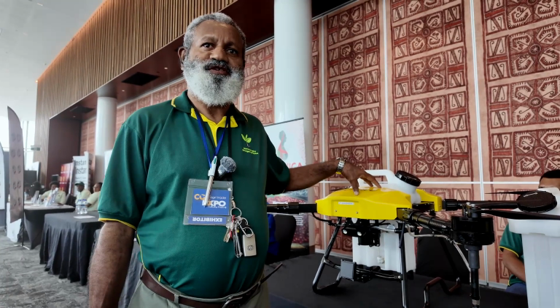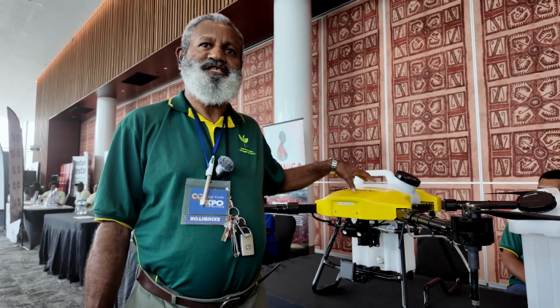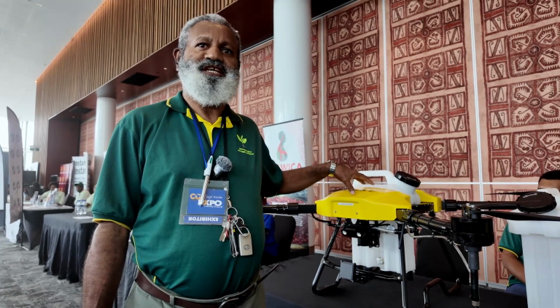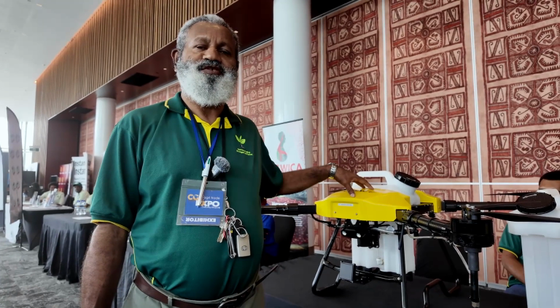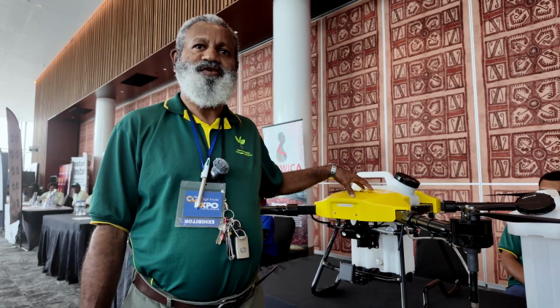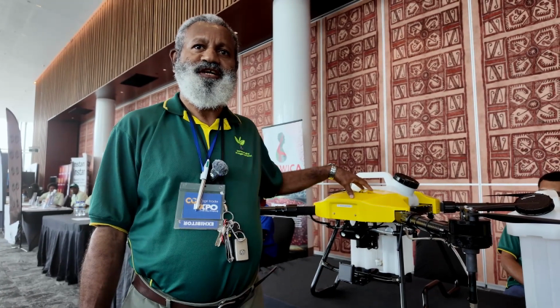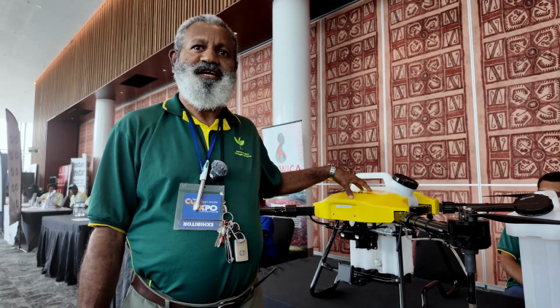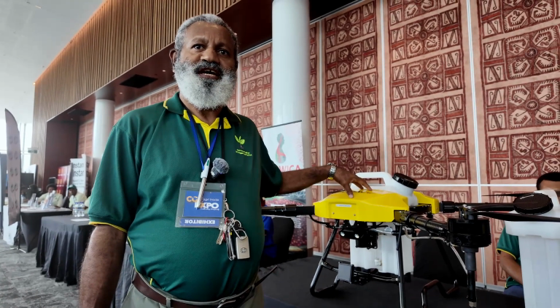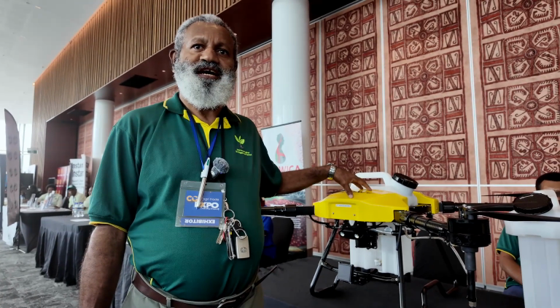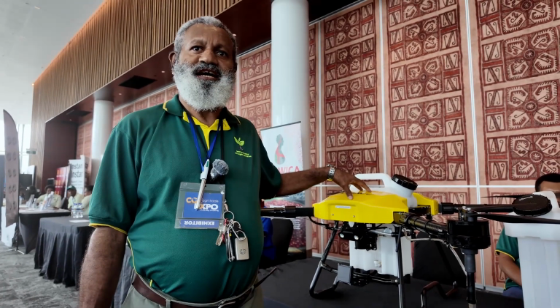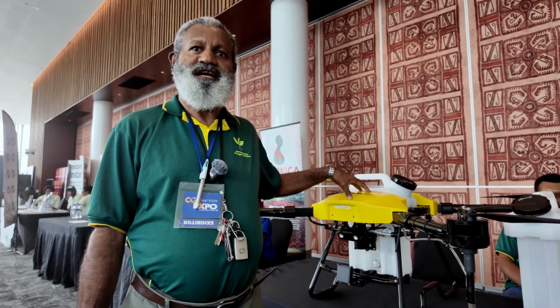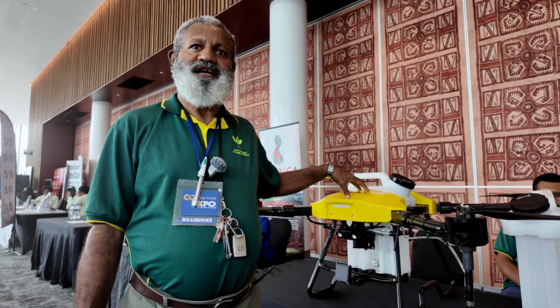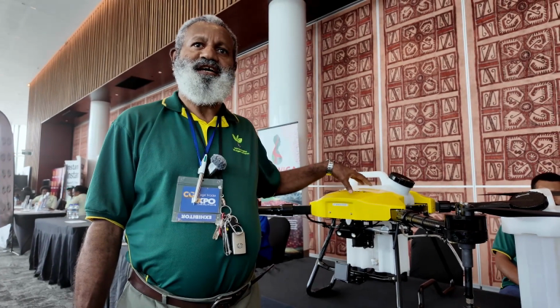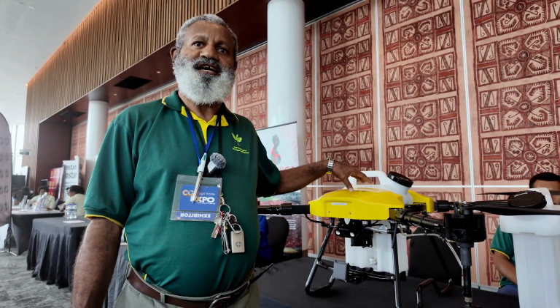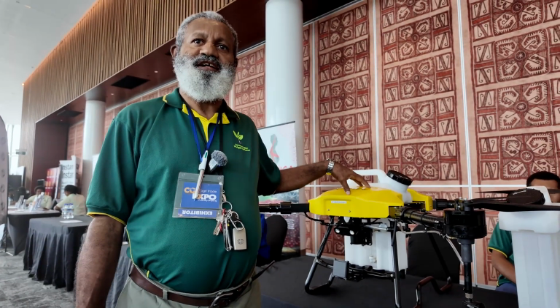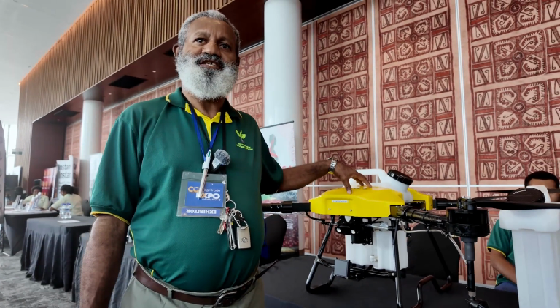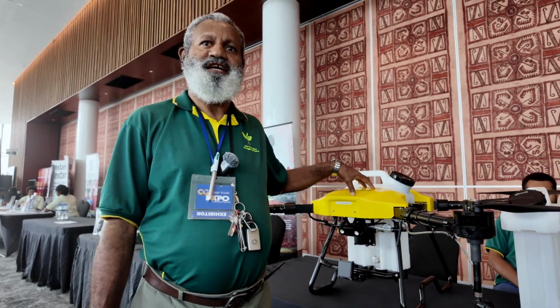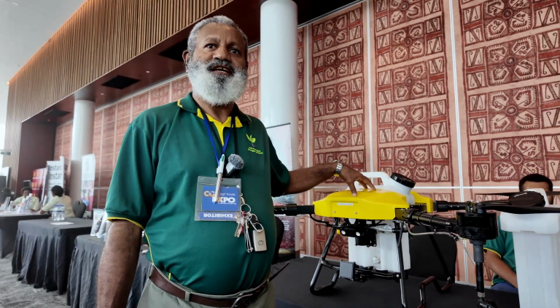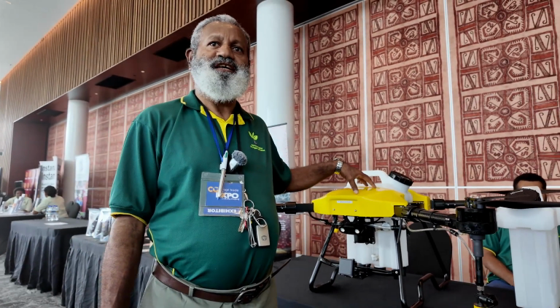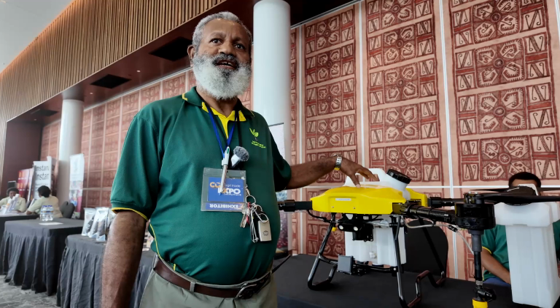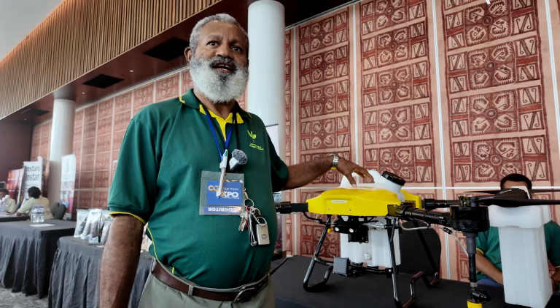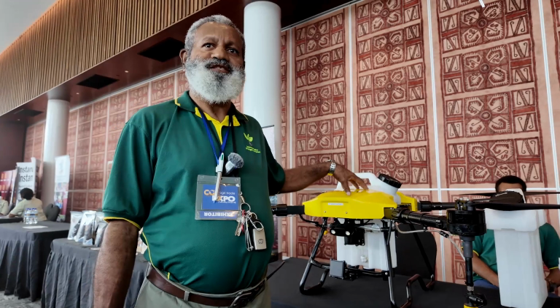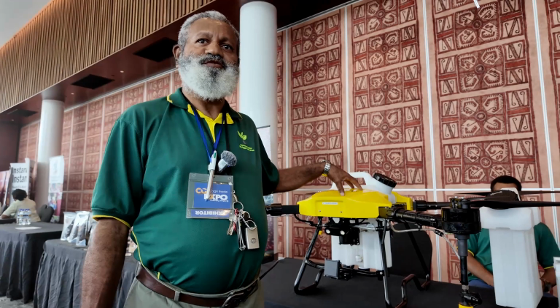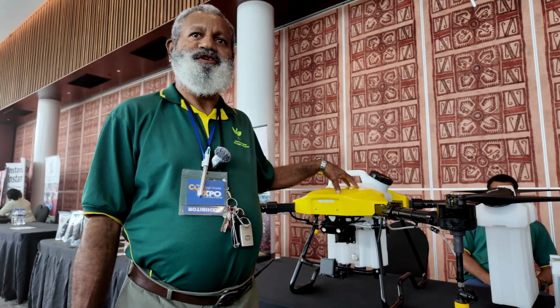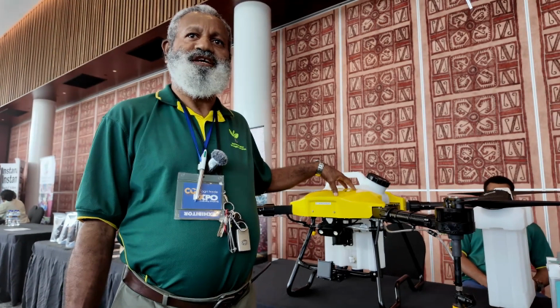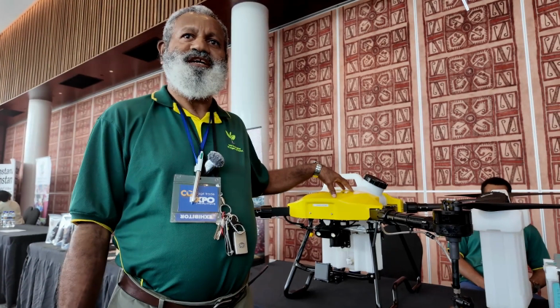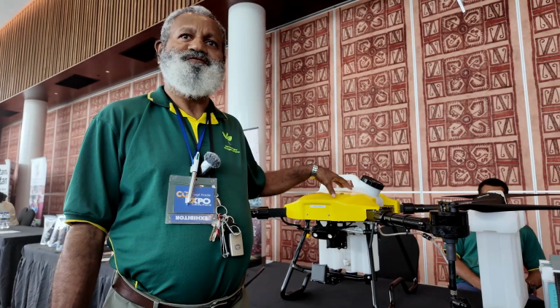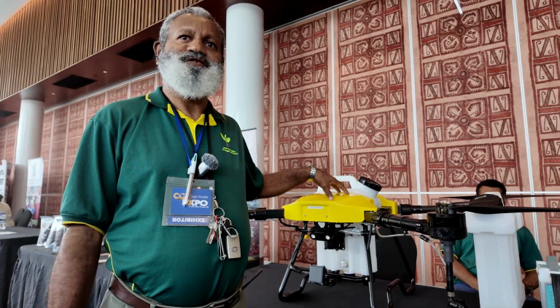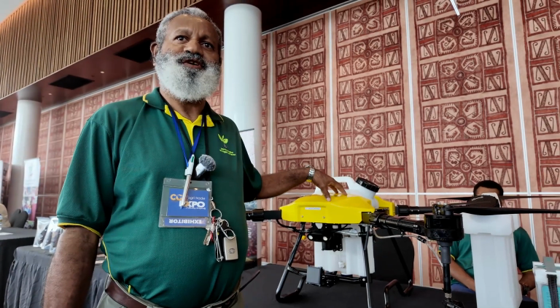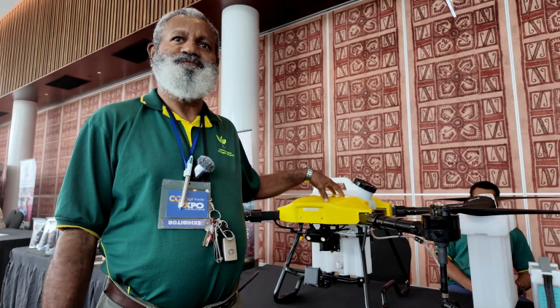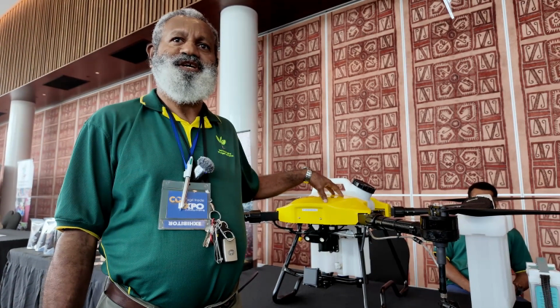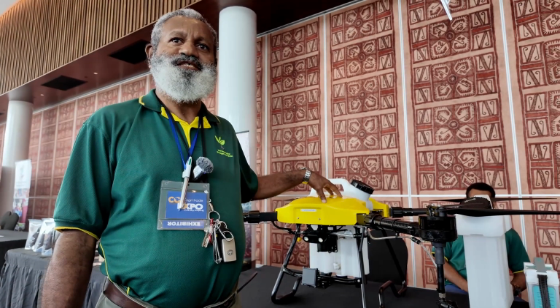So this is the drone — the agriculture drone, the first one in PNG.